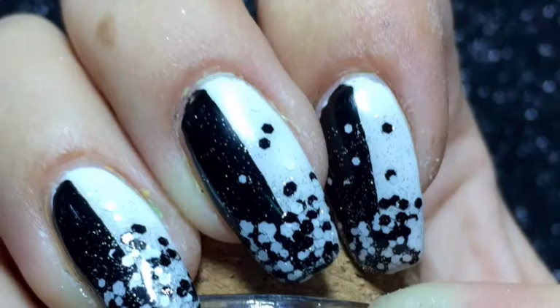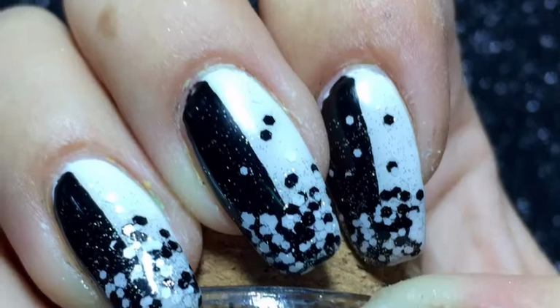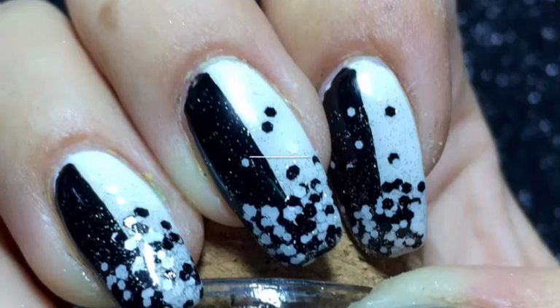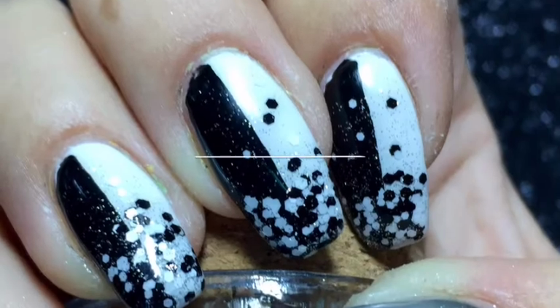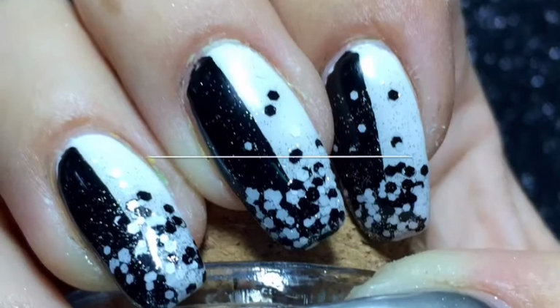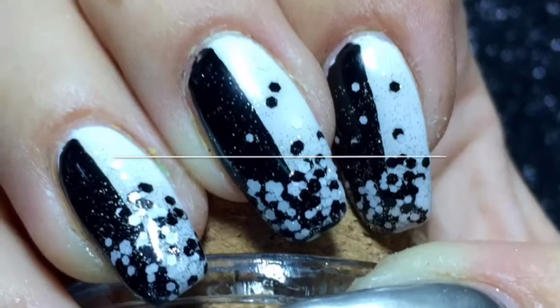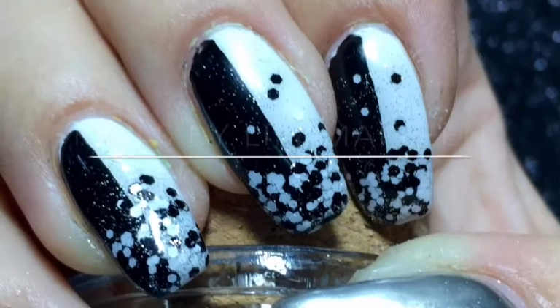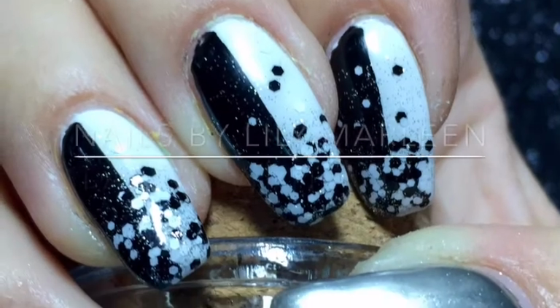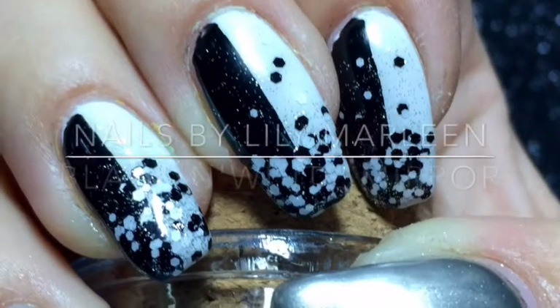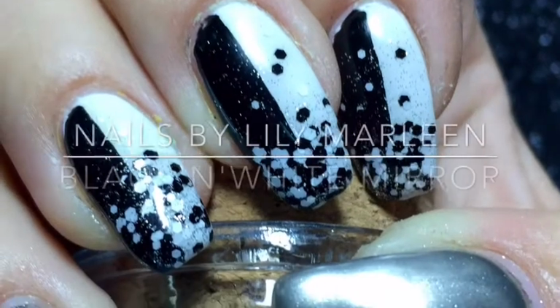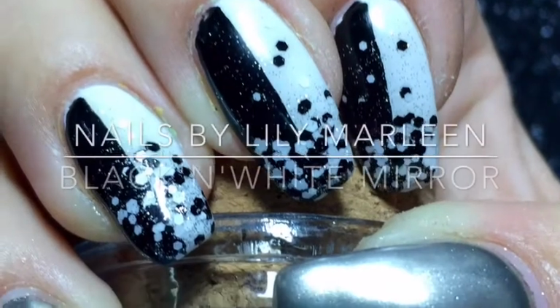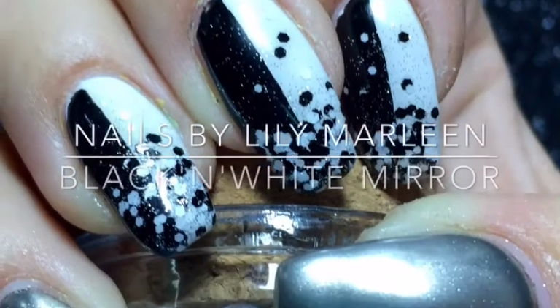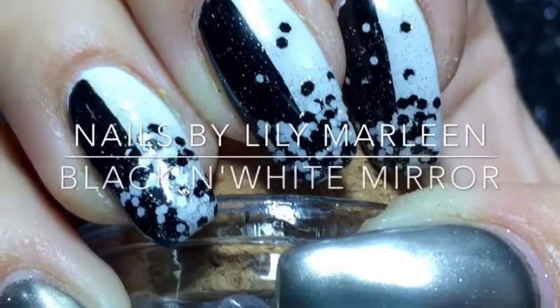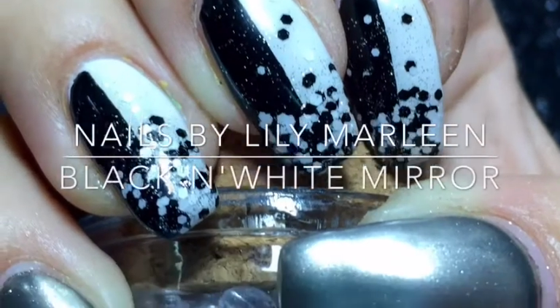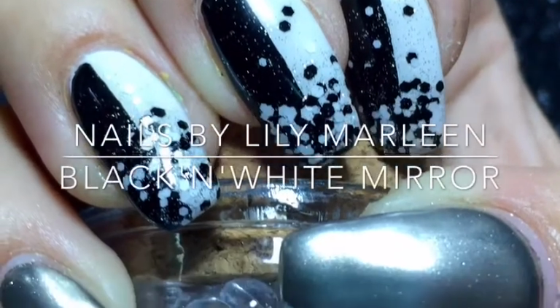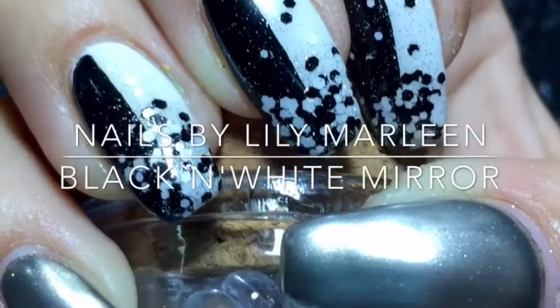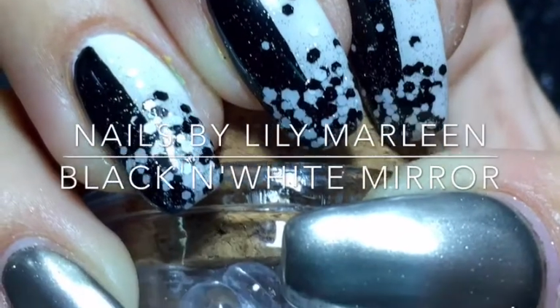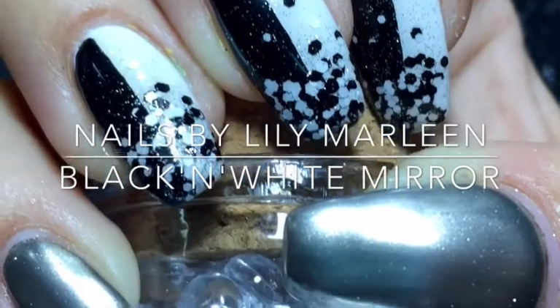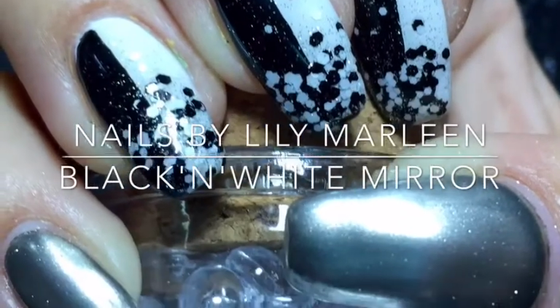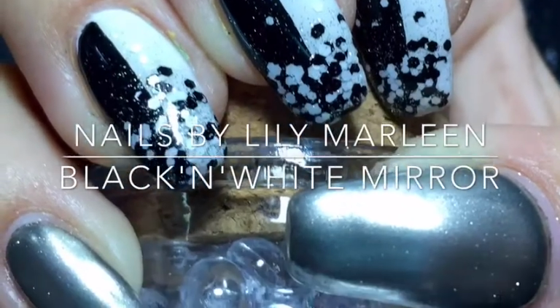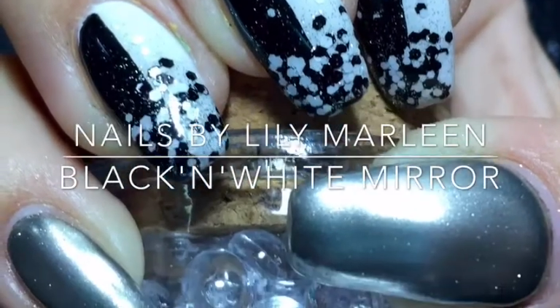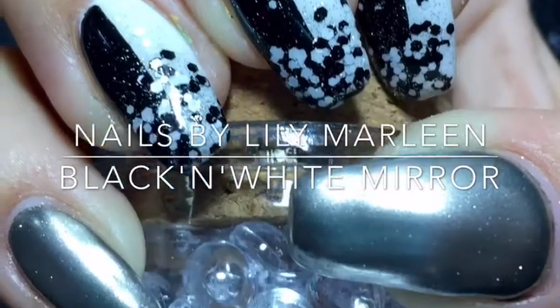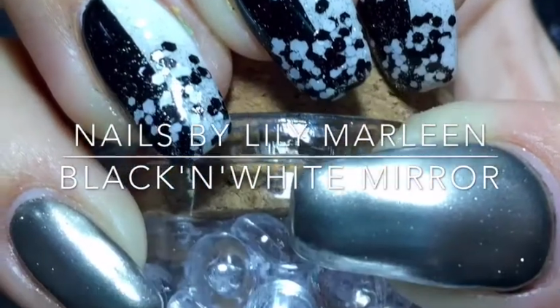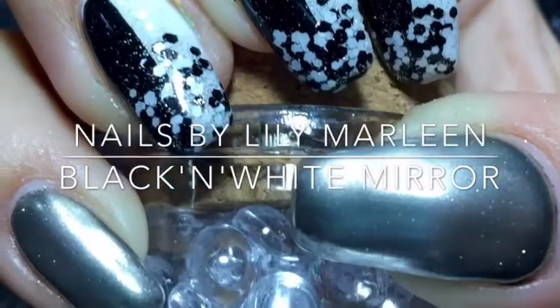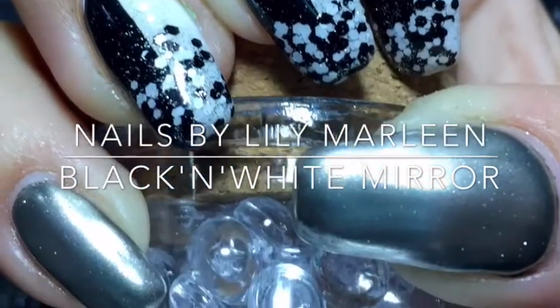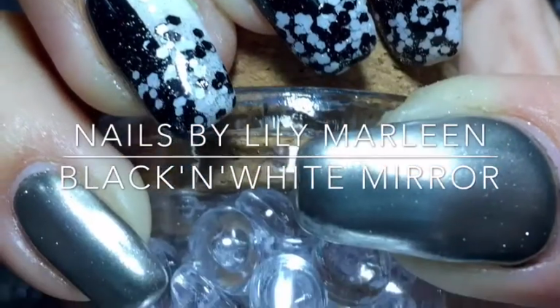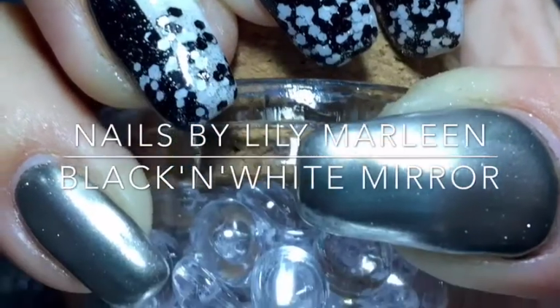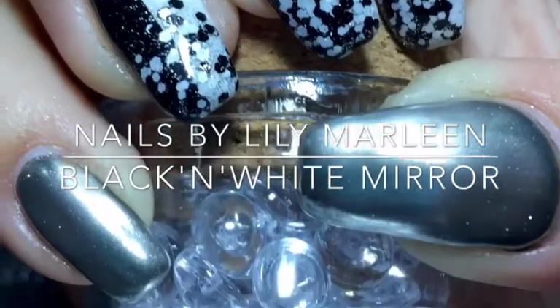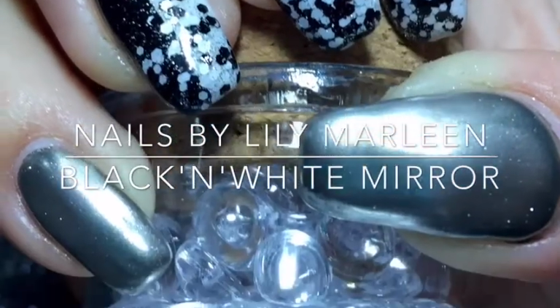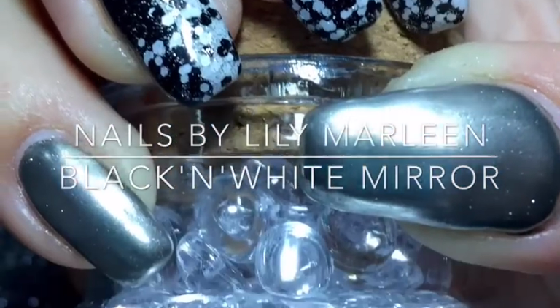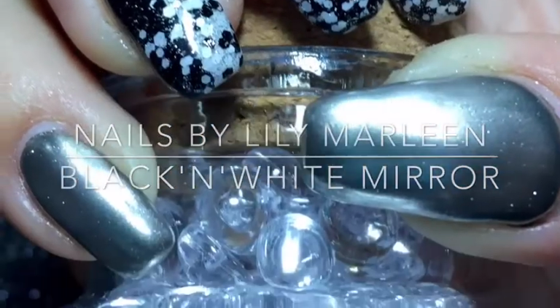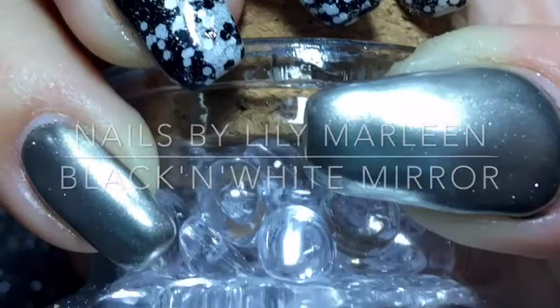Welcome to my channel Nails by Lillie Marlene. This is my black and white mirror manicure.